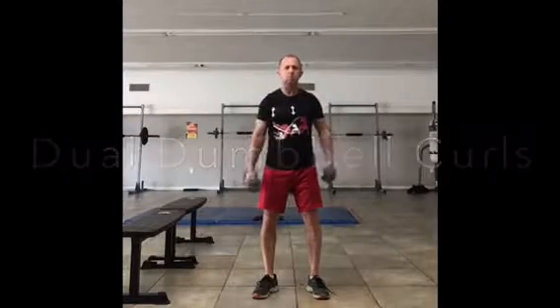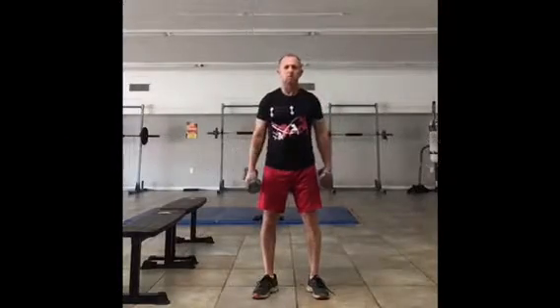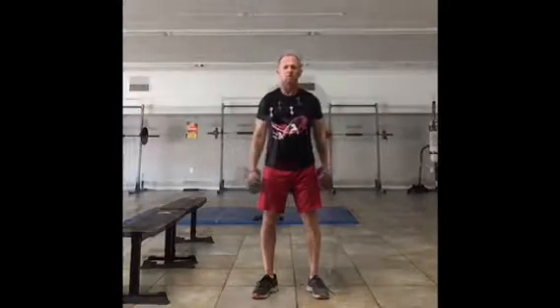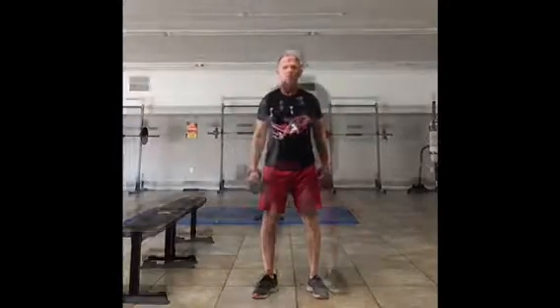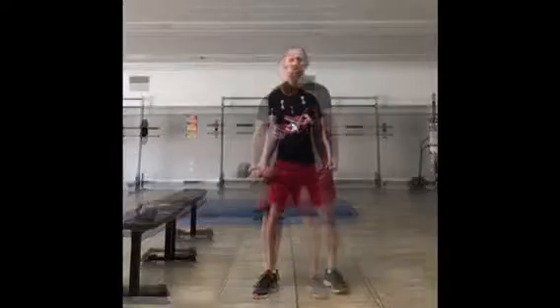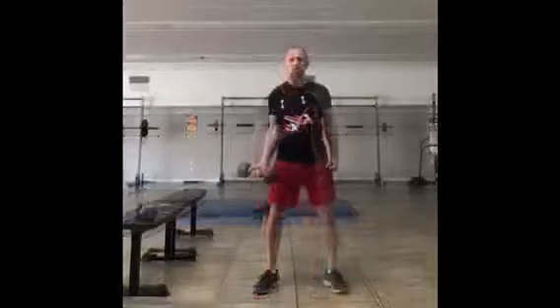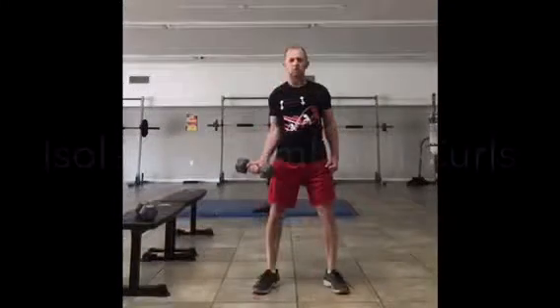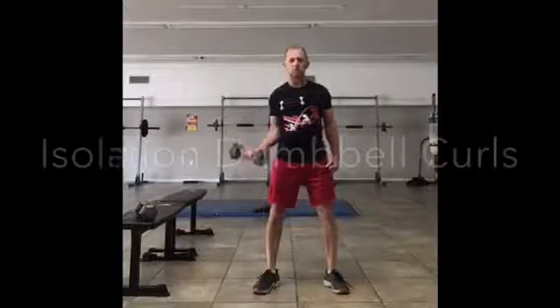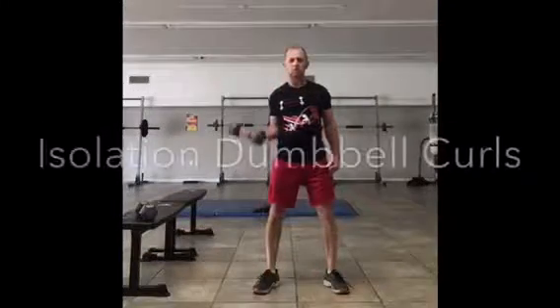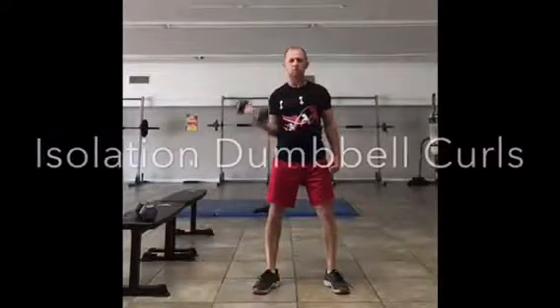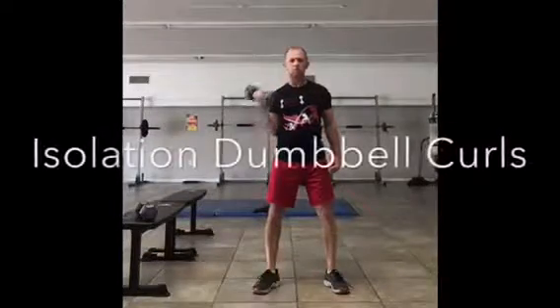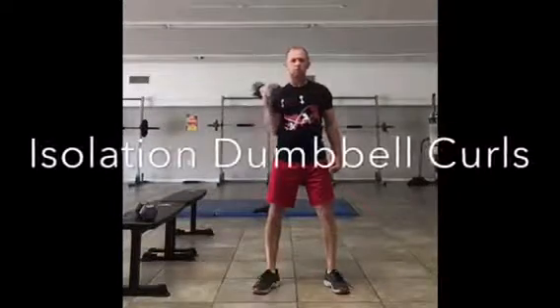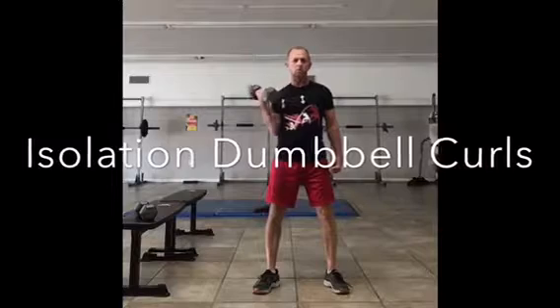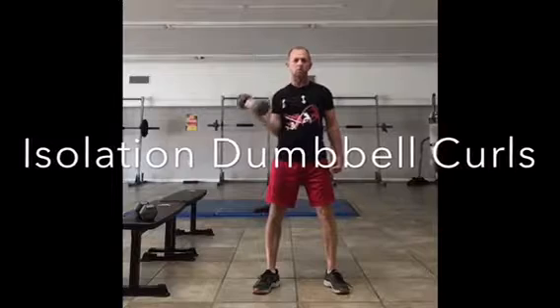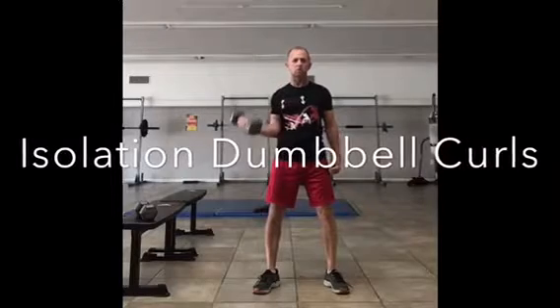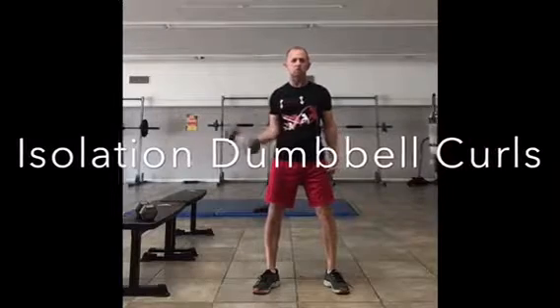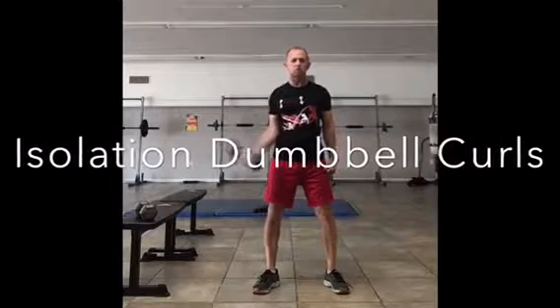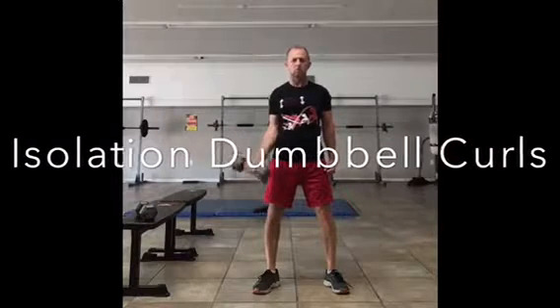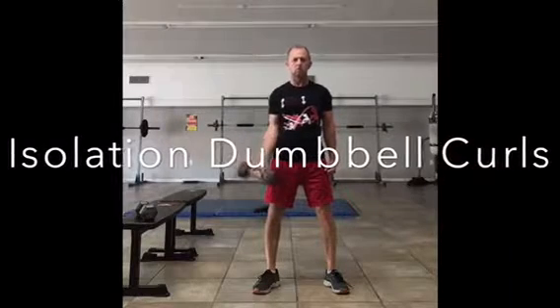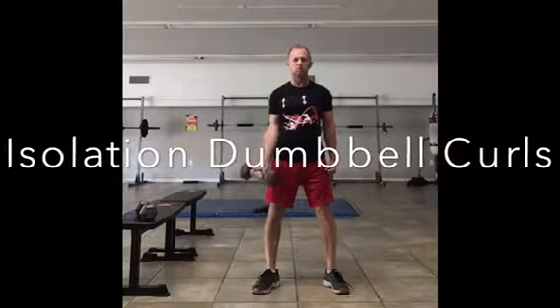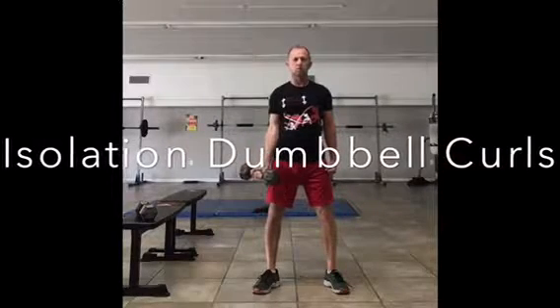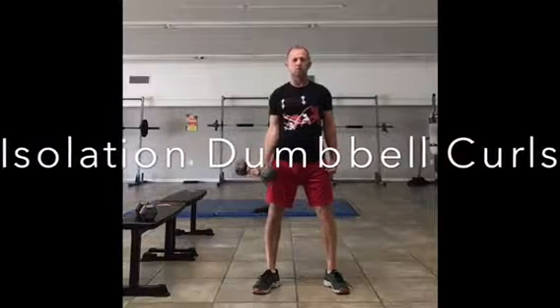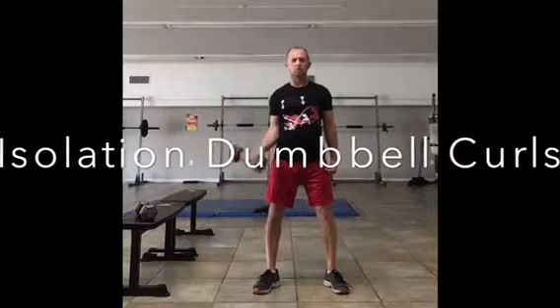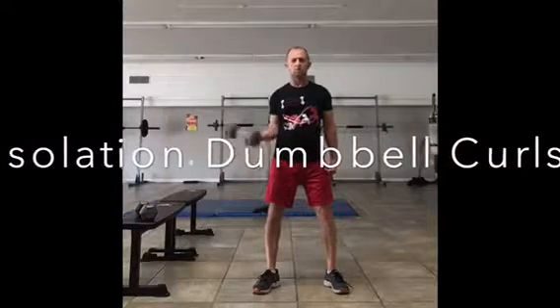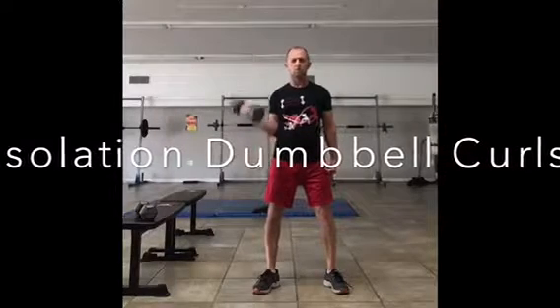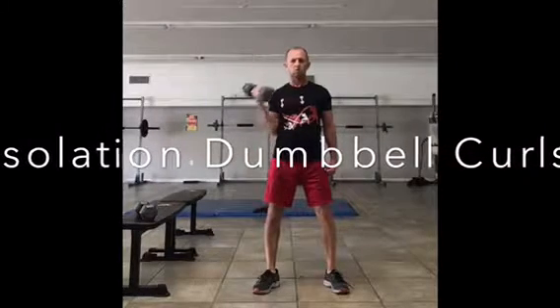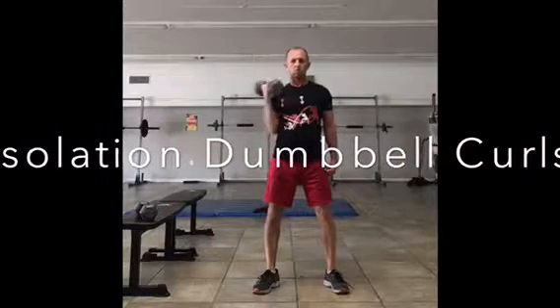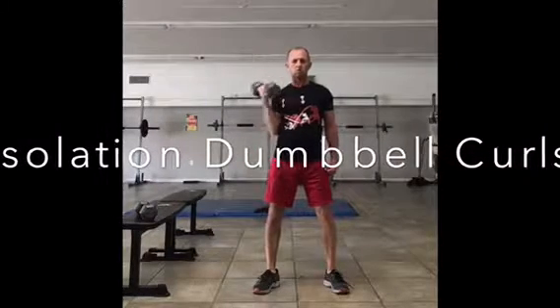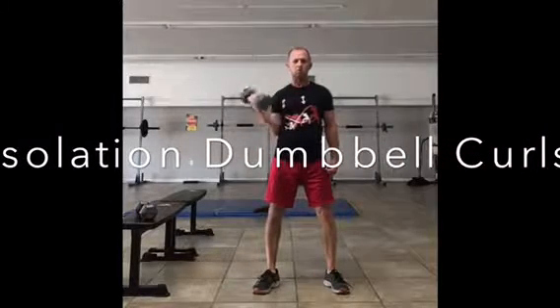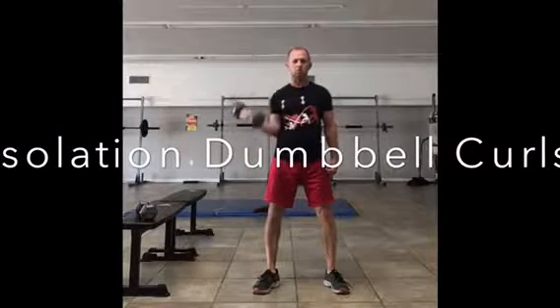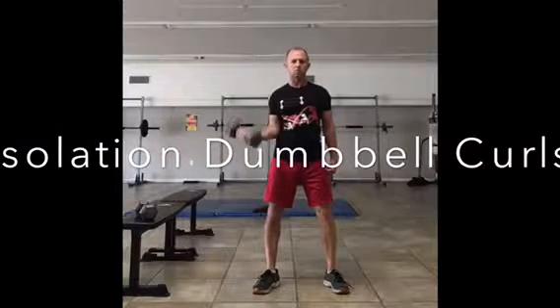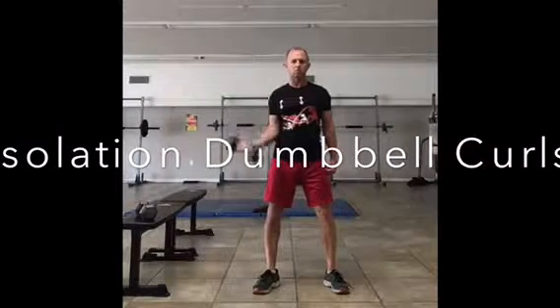If you're trying to build straight-on strength and really get muscle definition, then you may want to do an isolation curl.